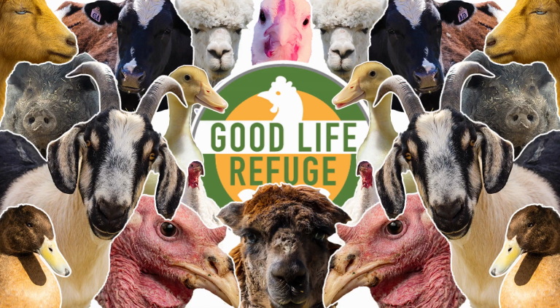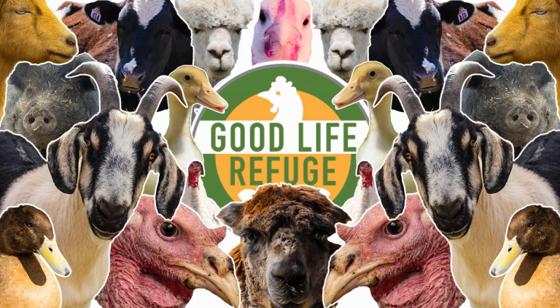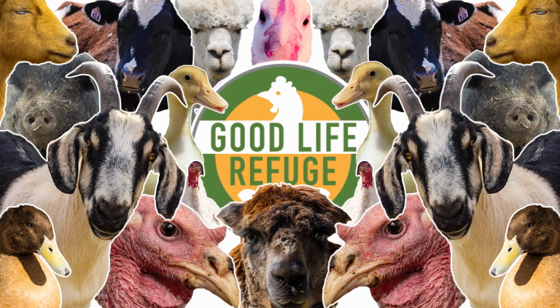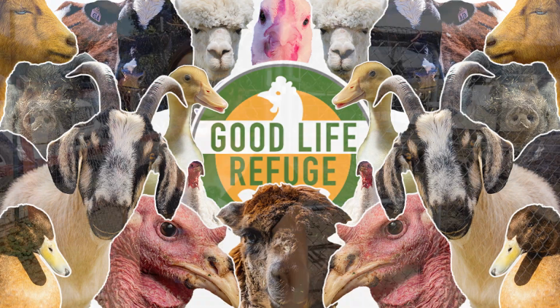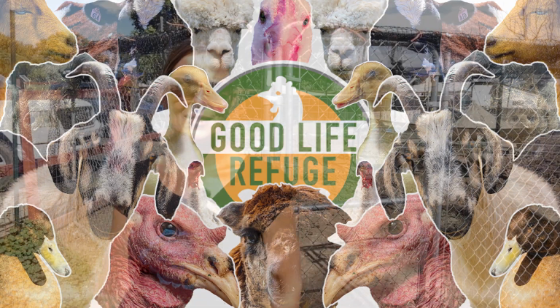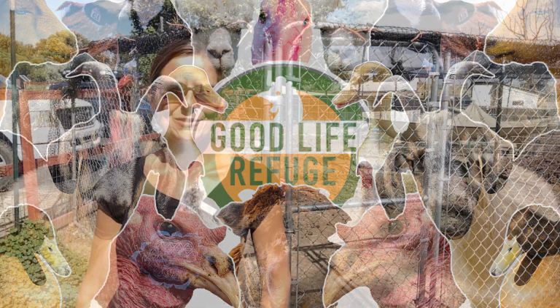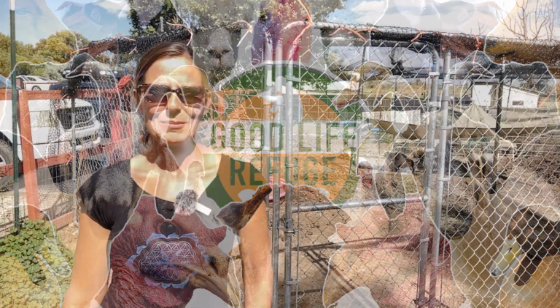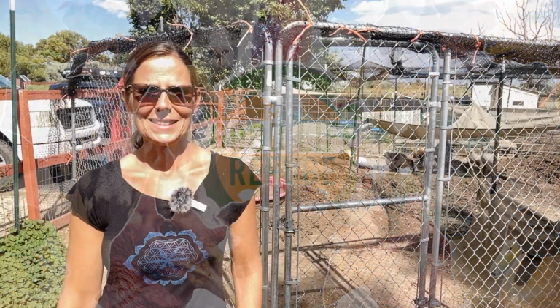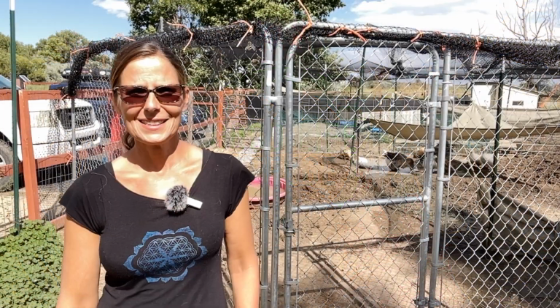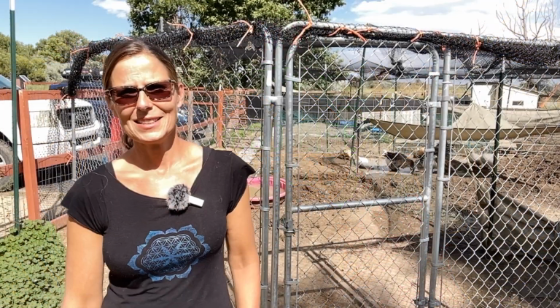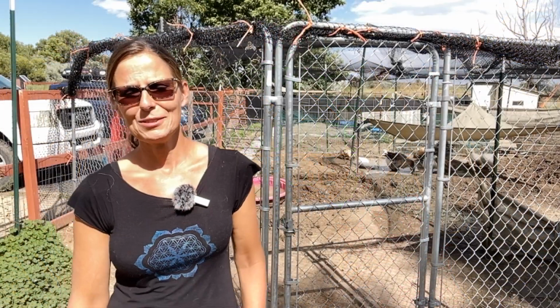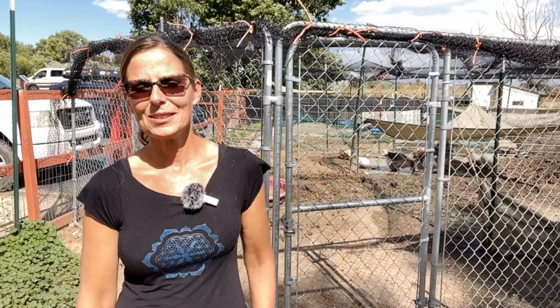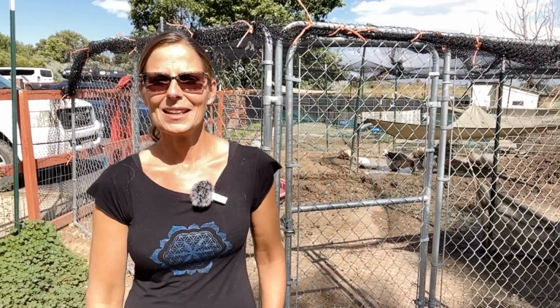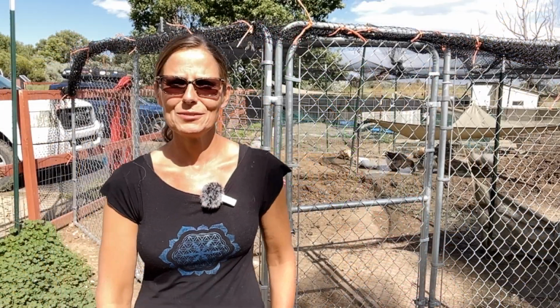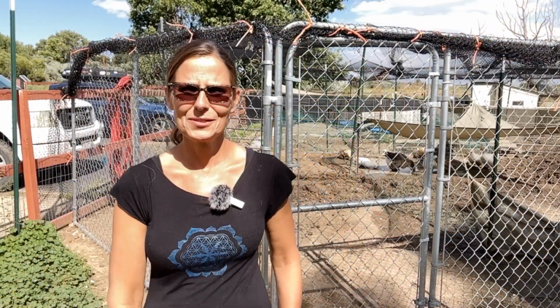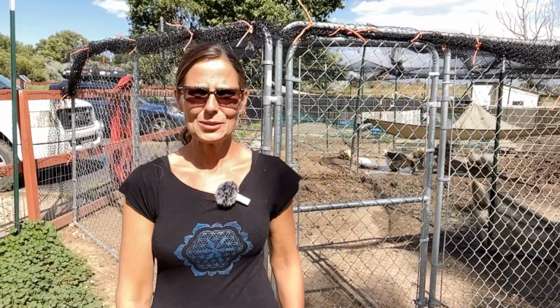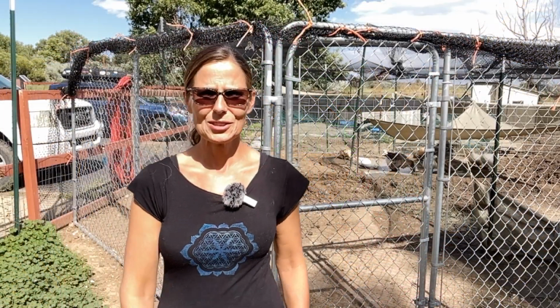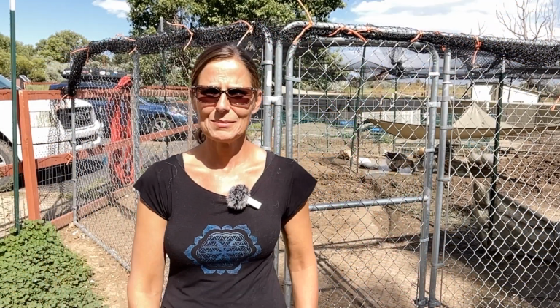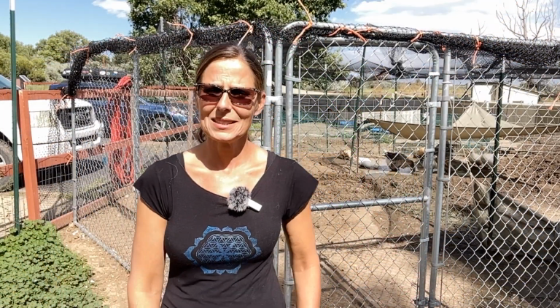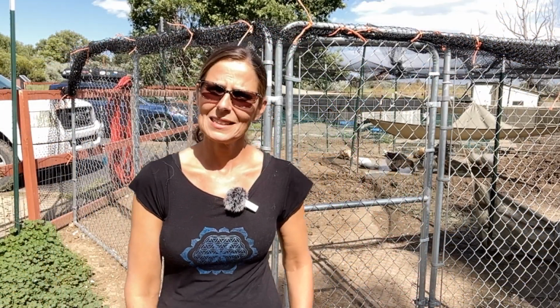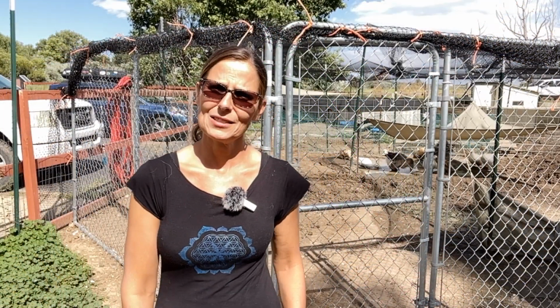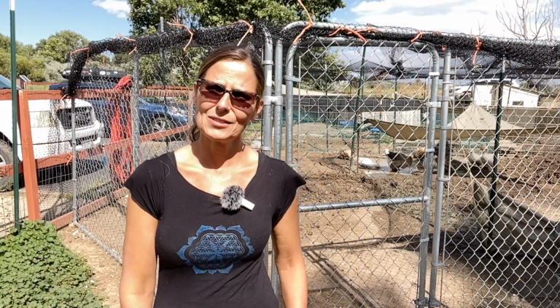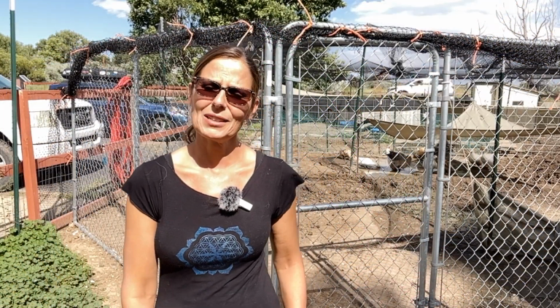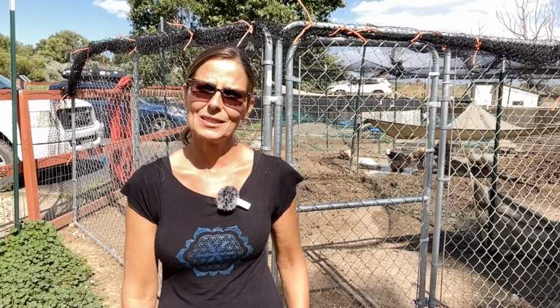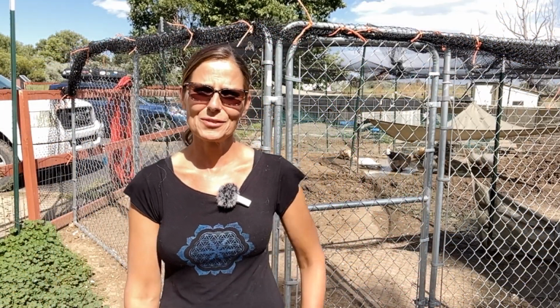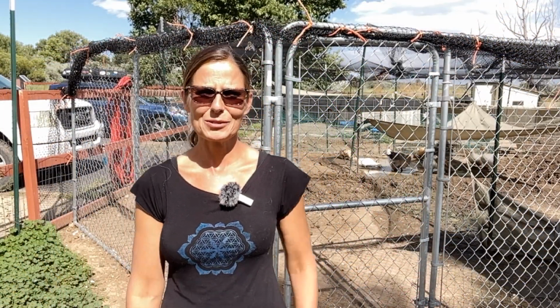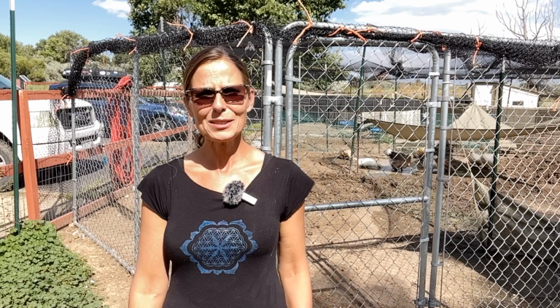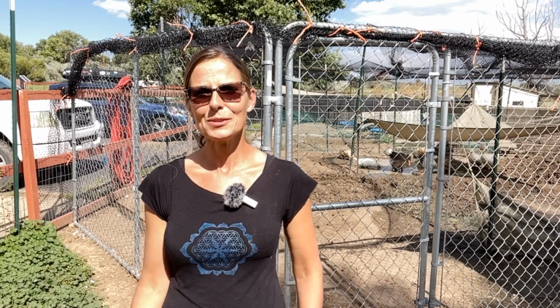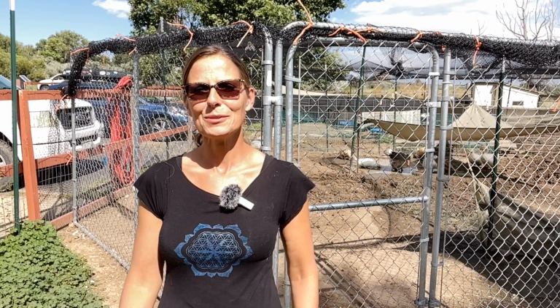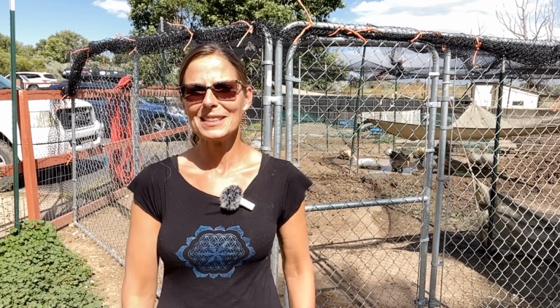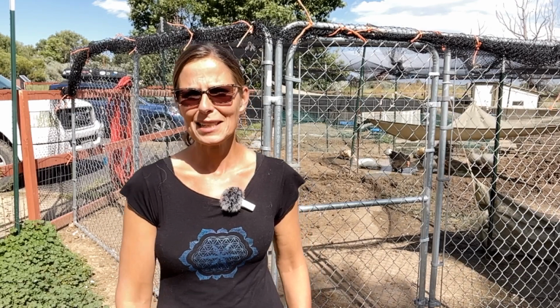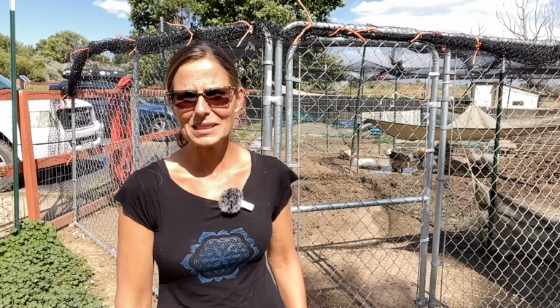Hey GLR family, Nicol here with the Good Life Refuge. I'm the Executive Director and Founder with your weekly update.